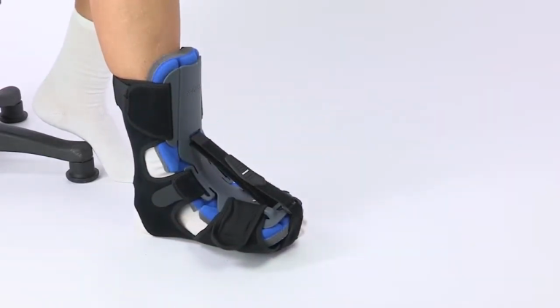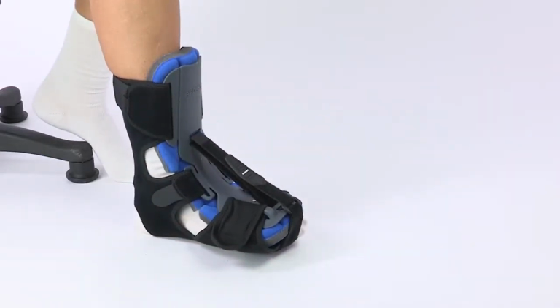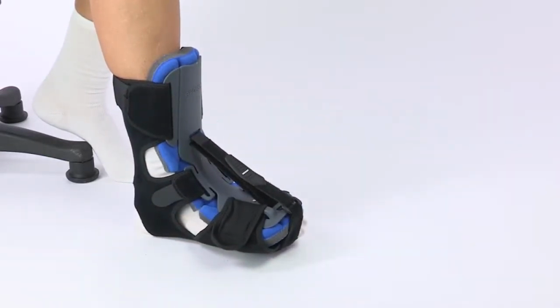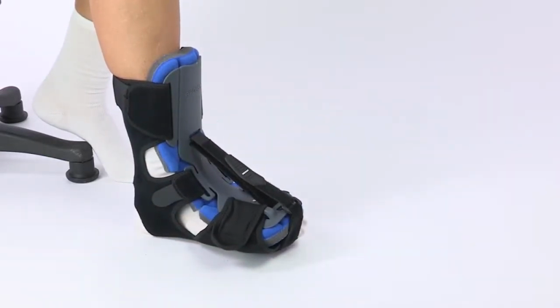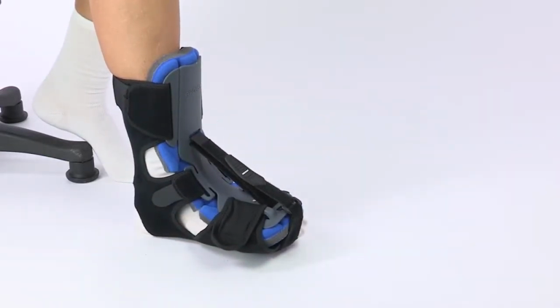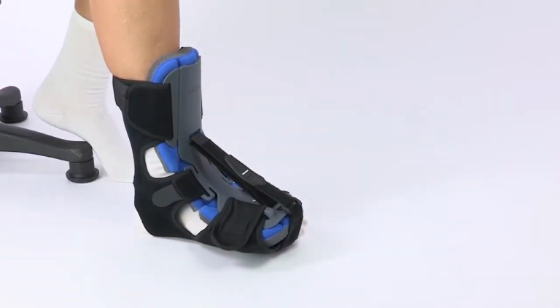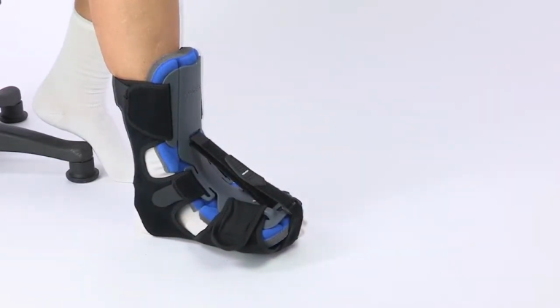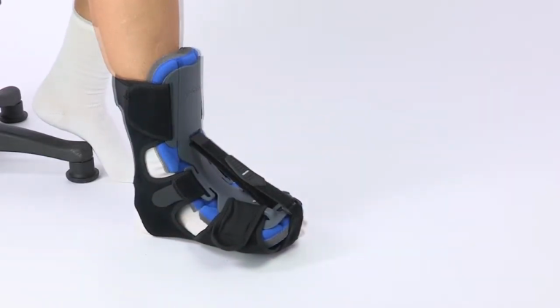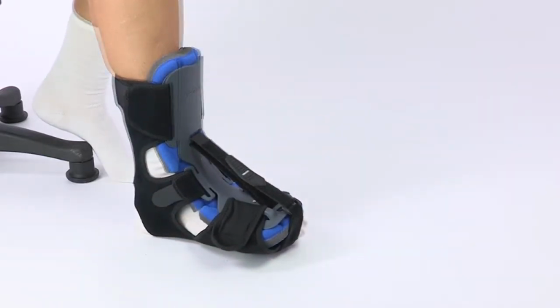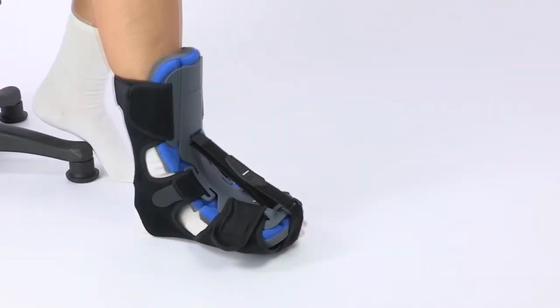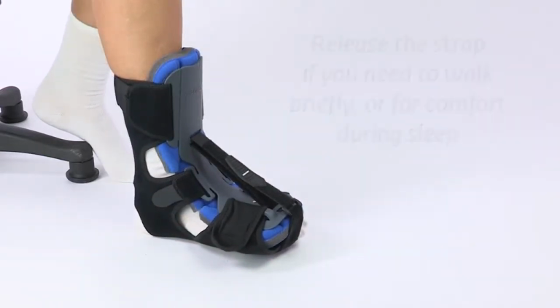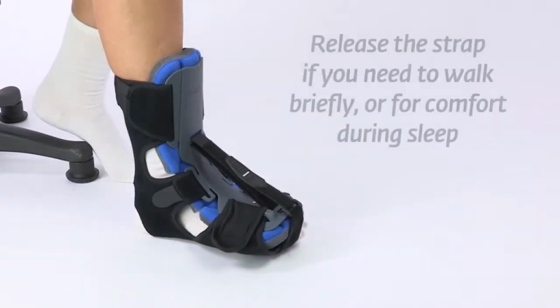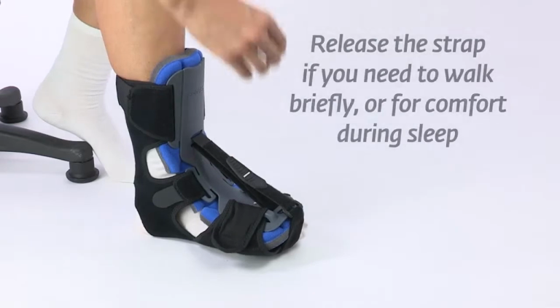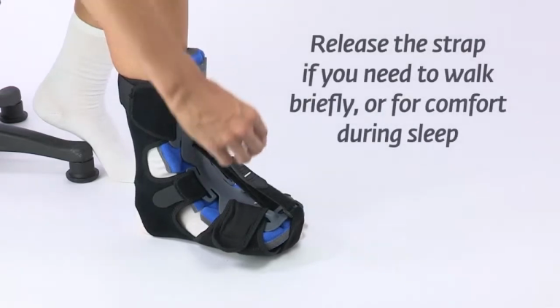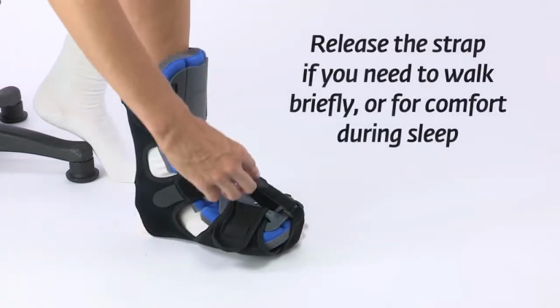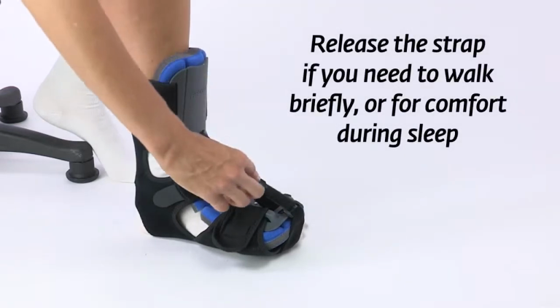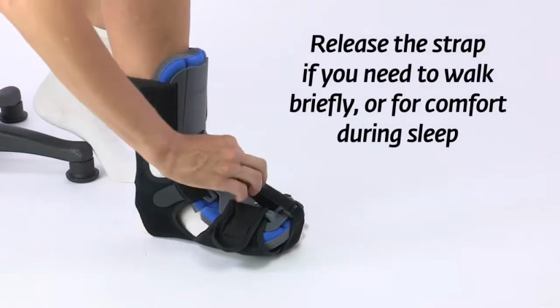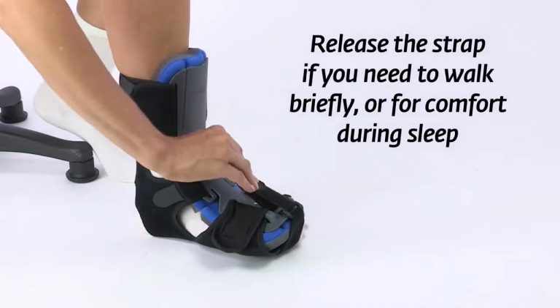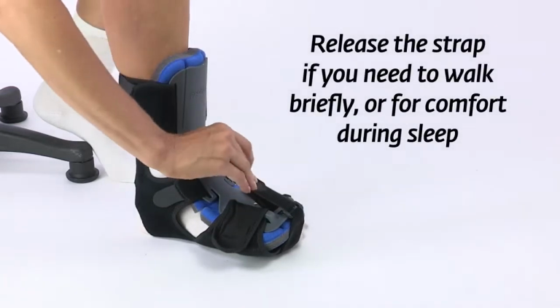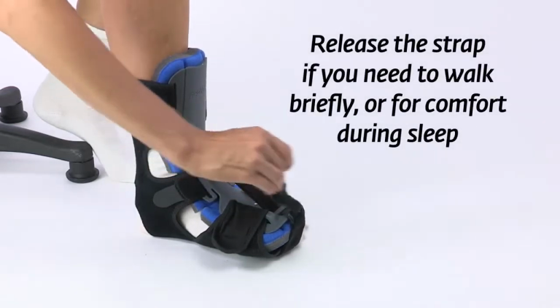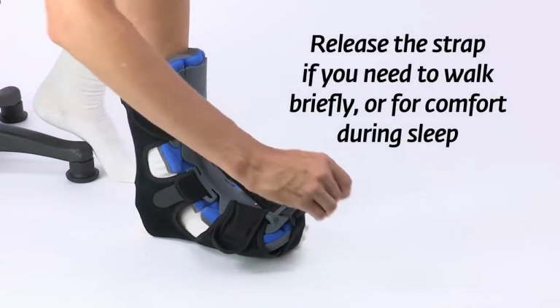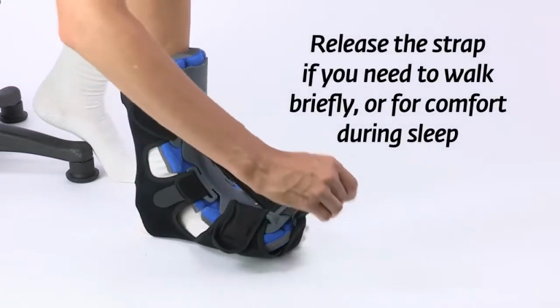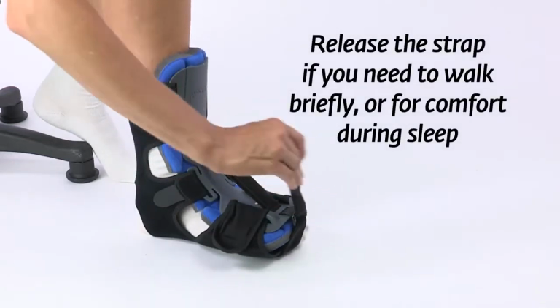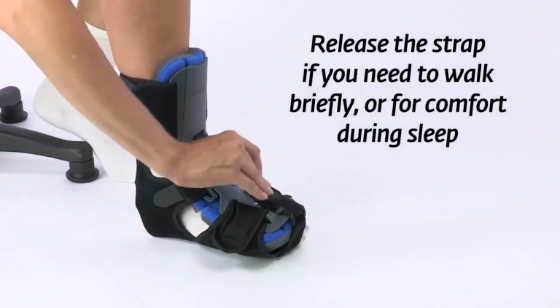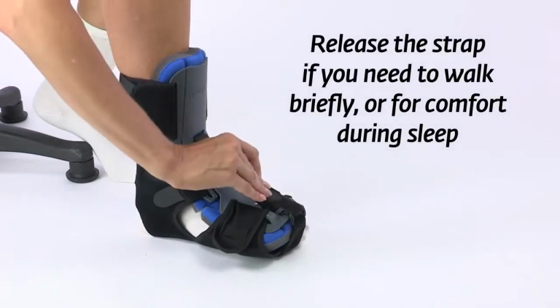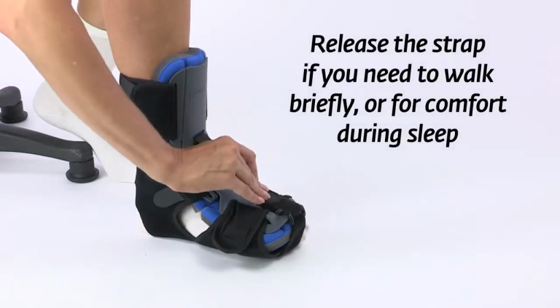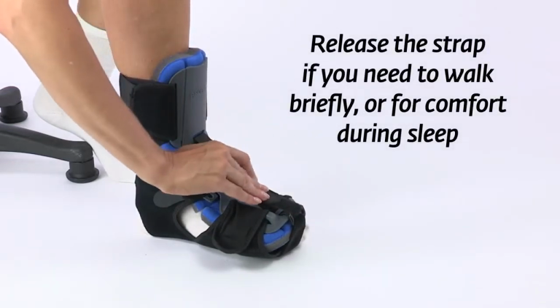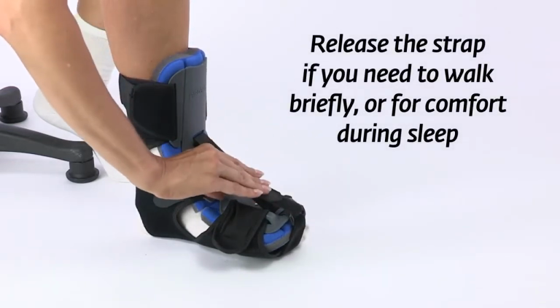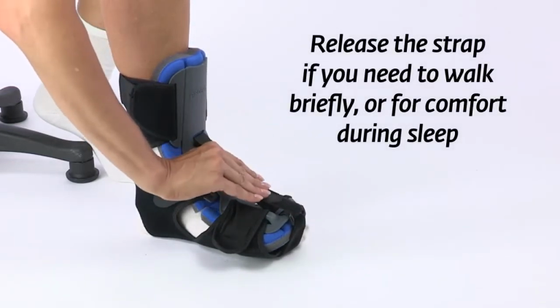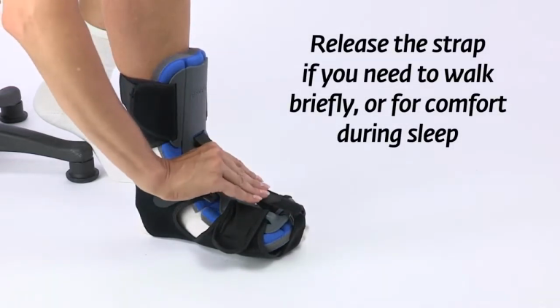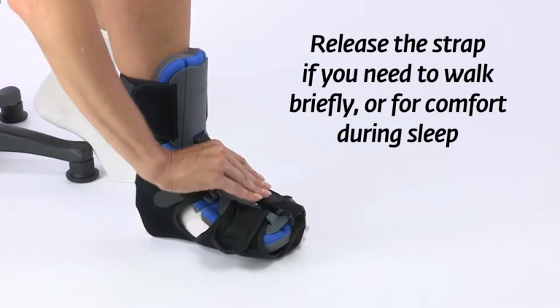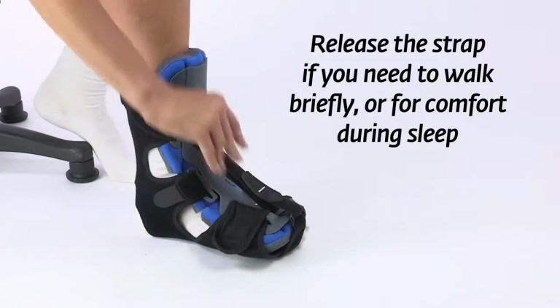Otherwise, you can remove the toe strap. Release the dorsiflexion strap like this if you need to walk briefly.